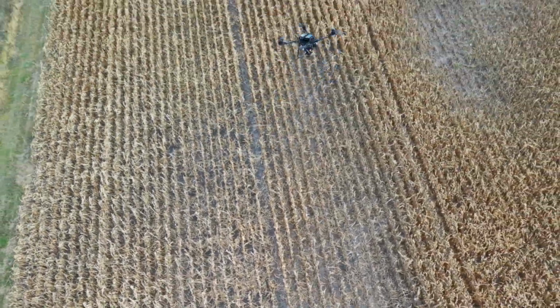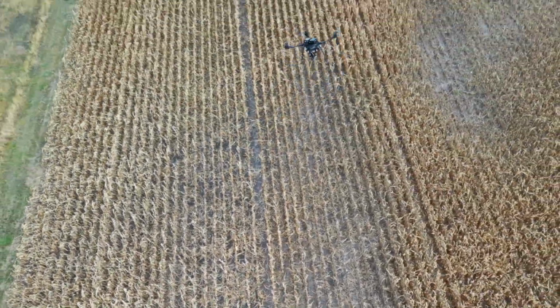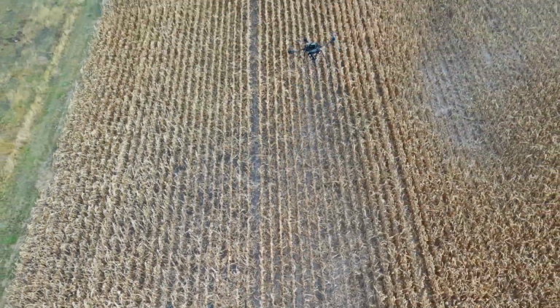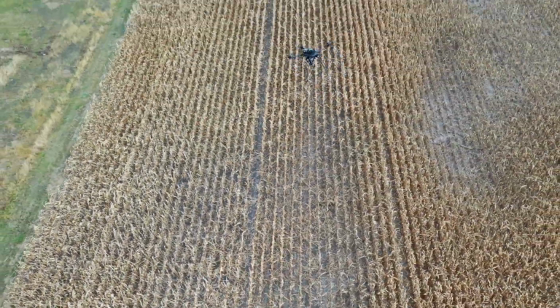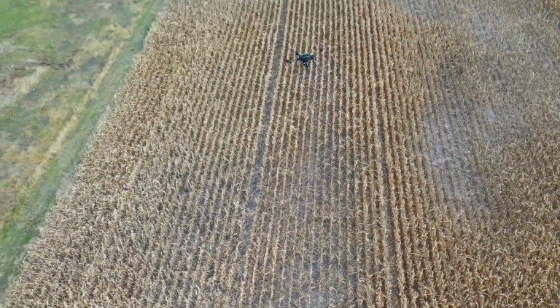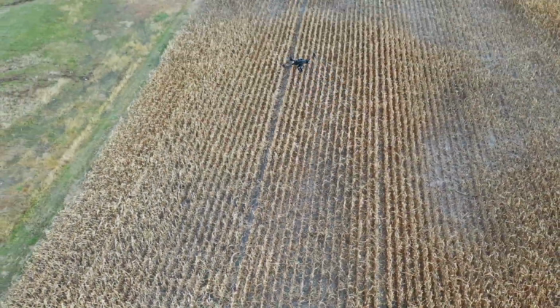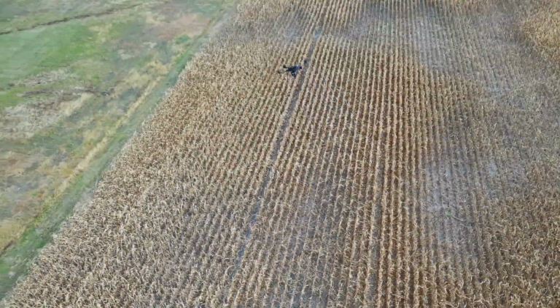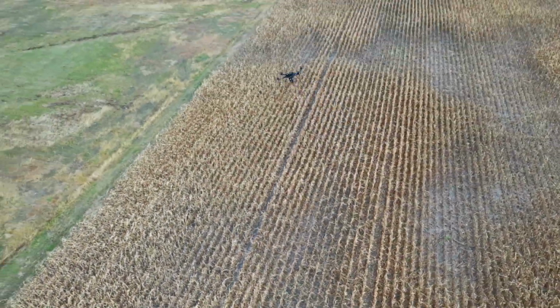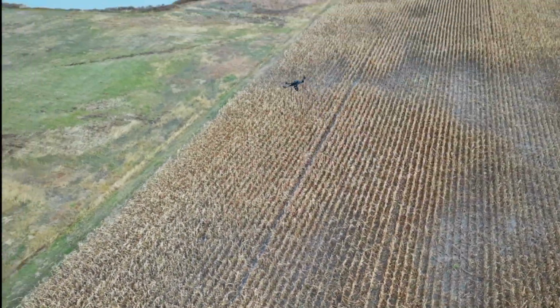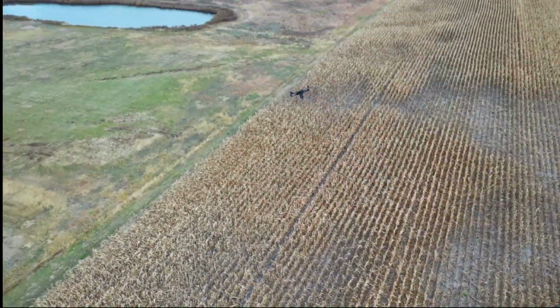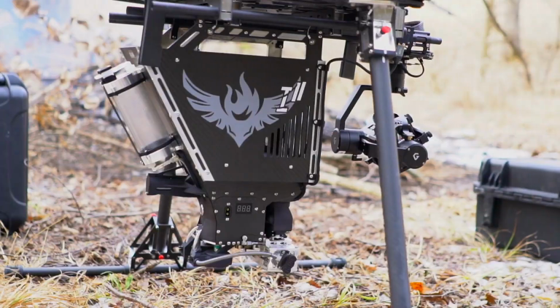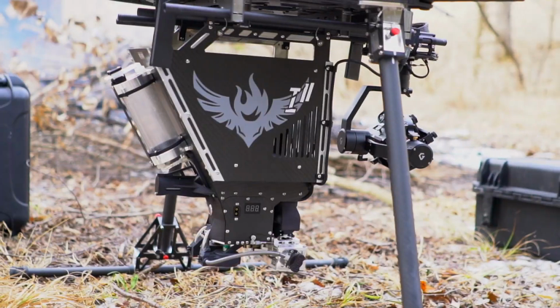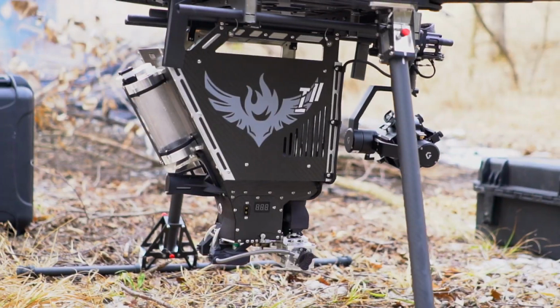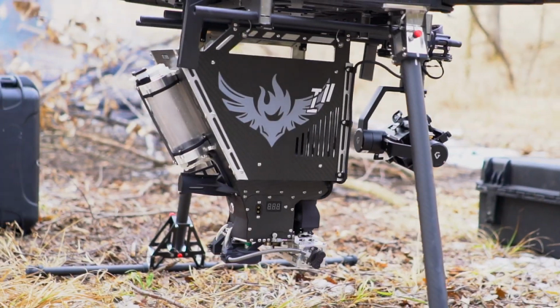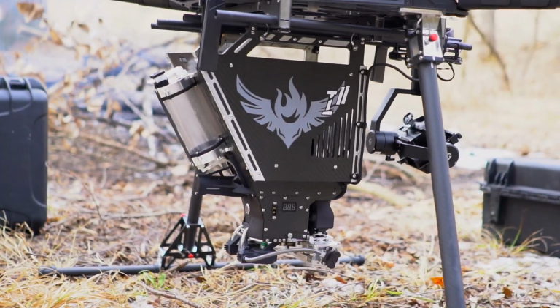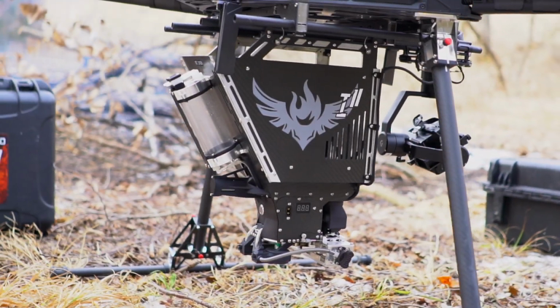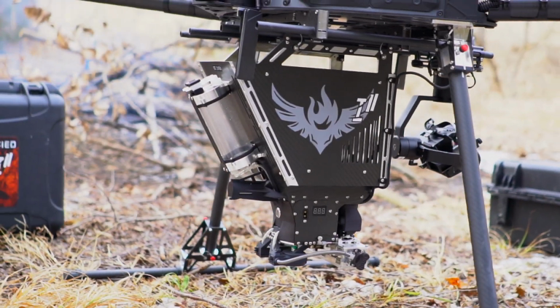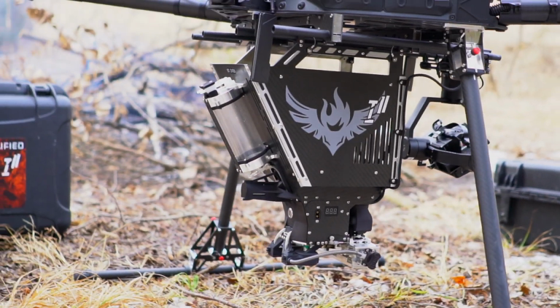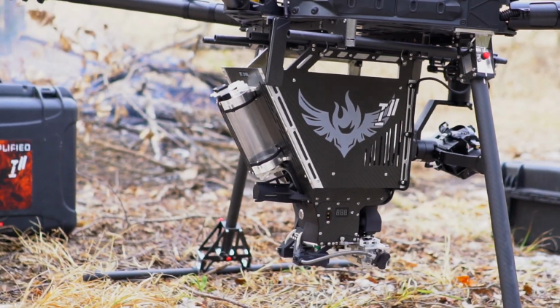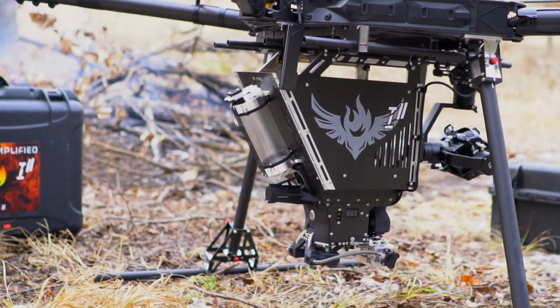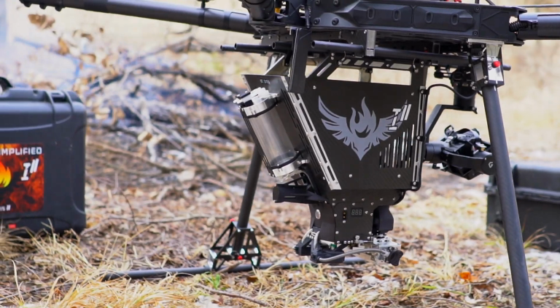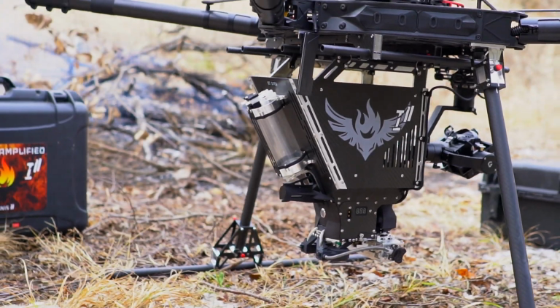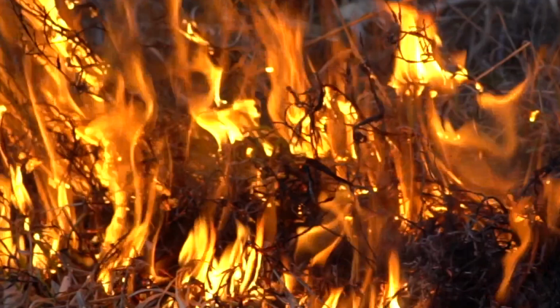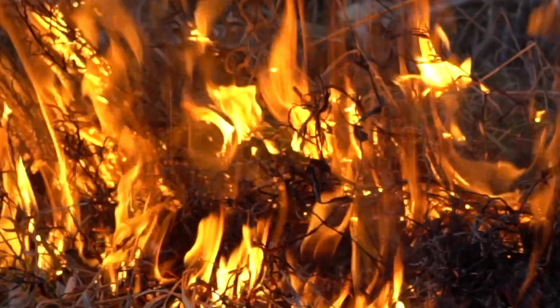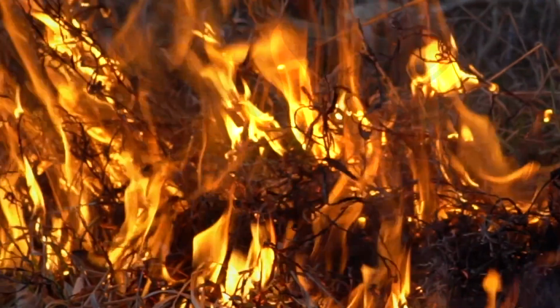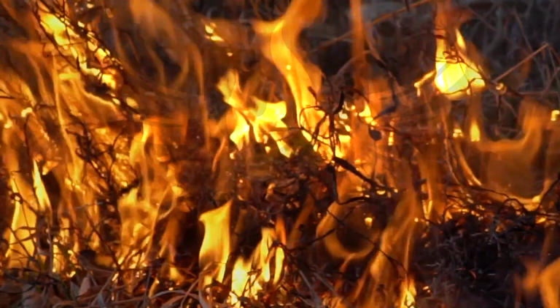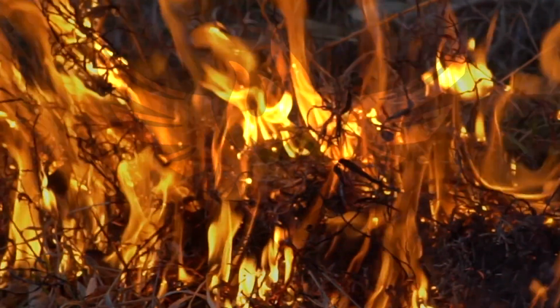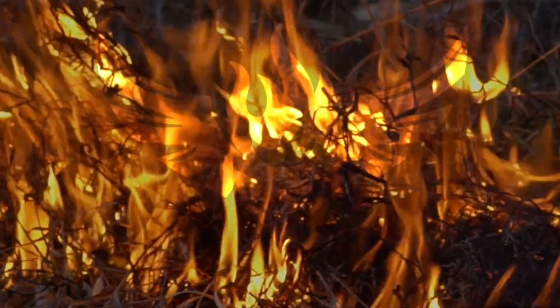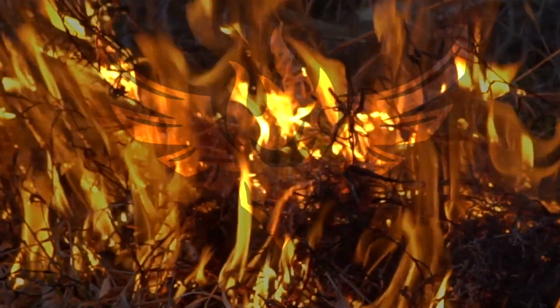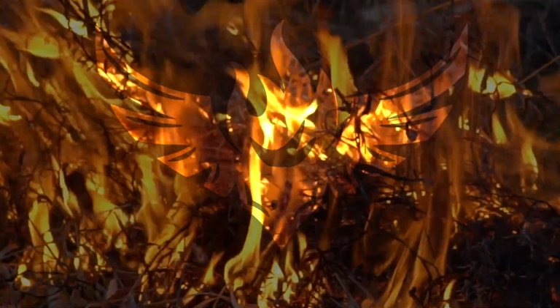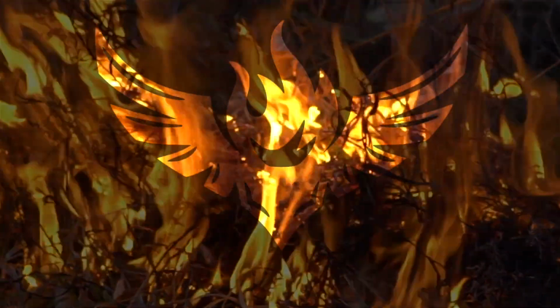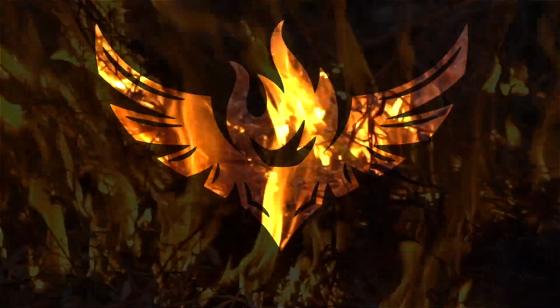From the heartland of America, Drone Amplified is making the future of unmanned aerial ignition right now.